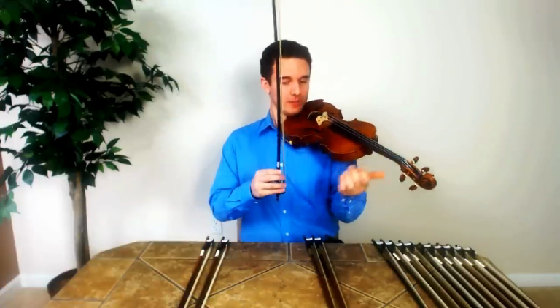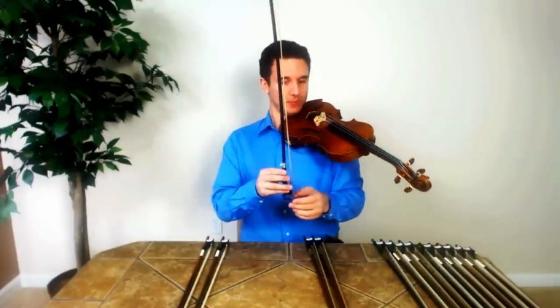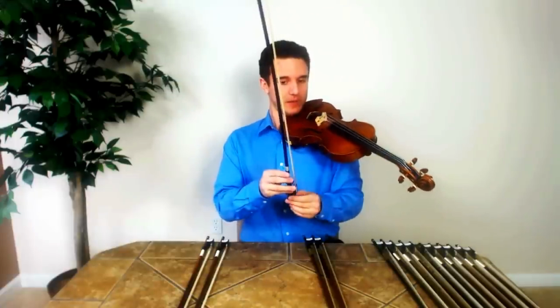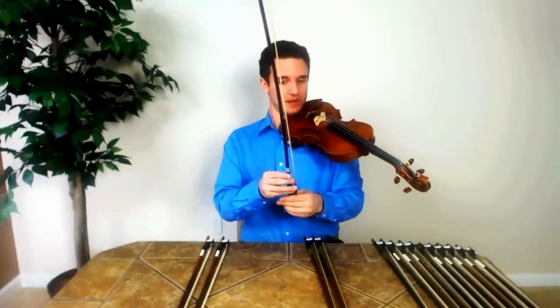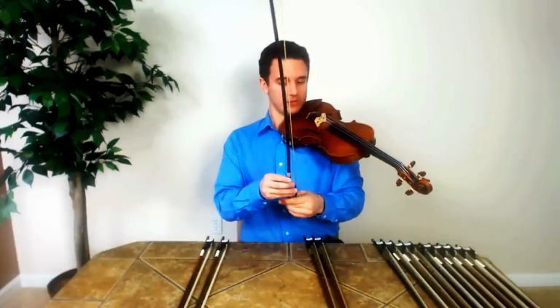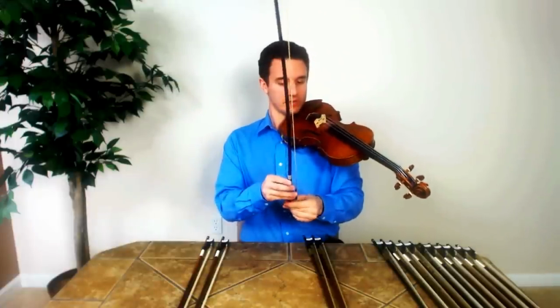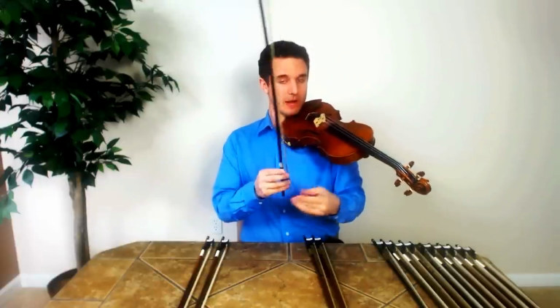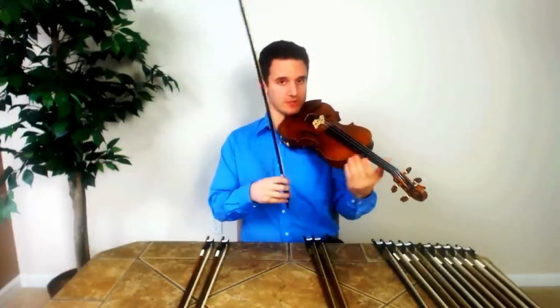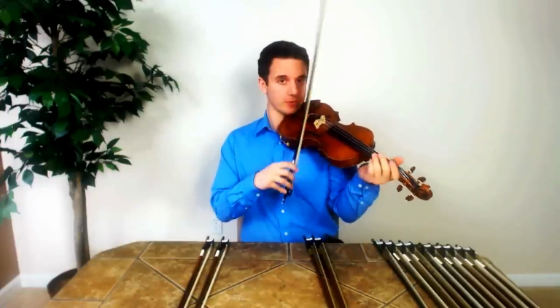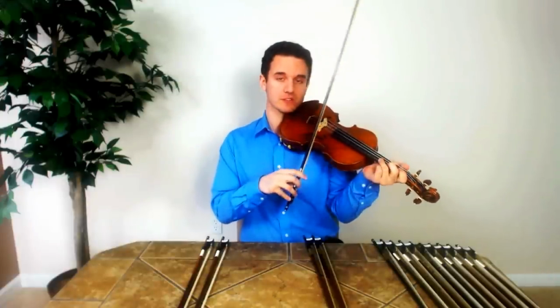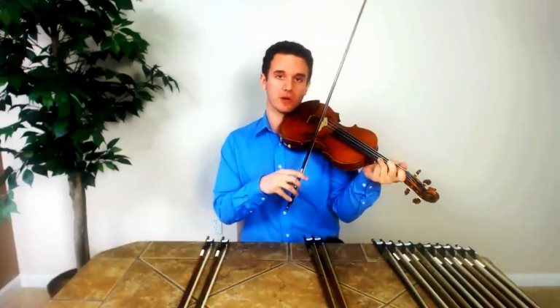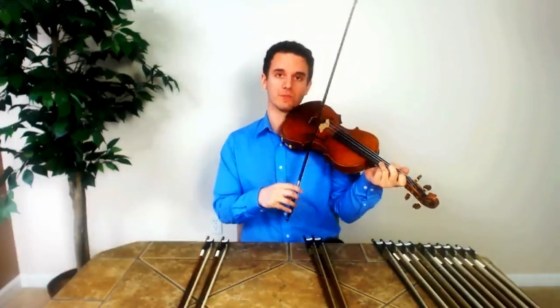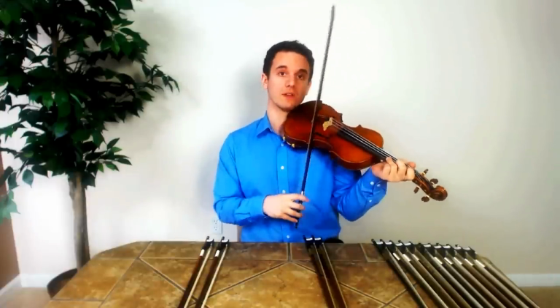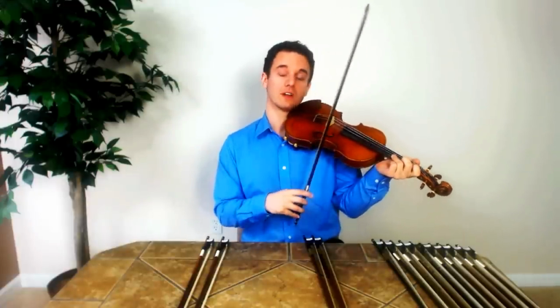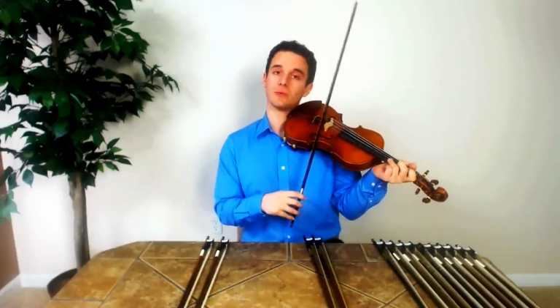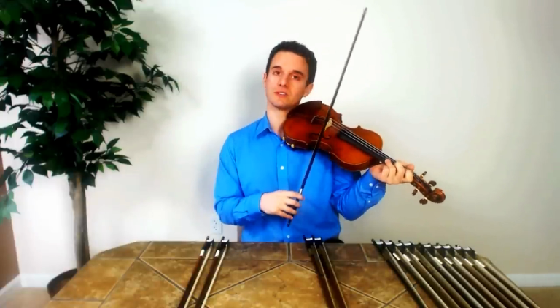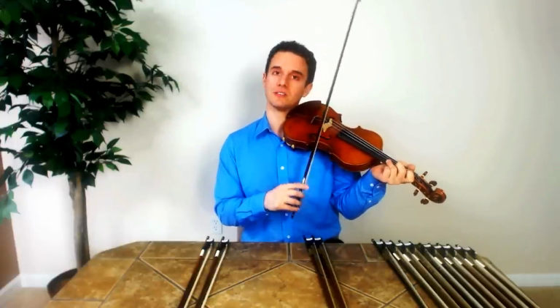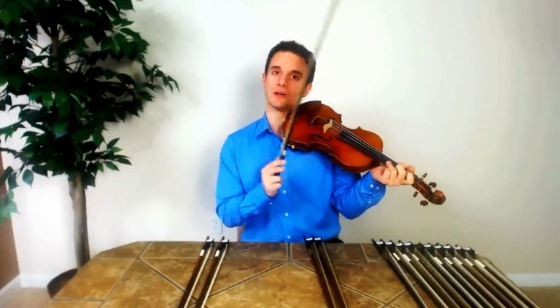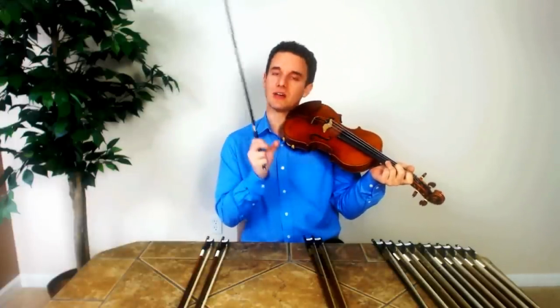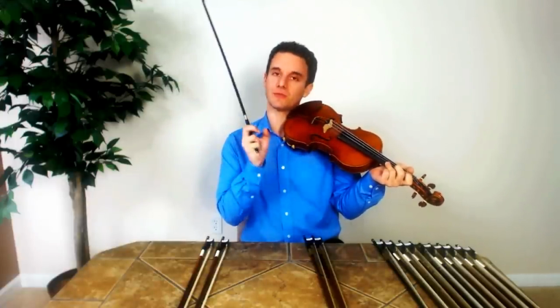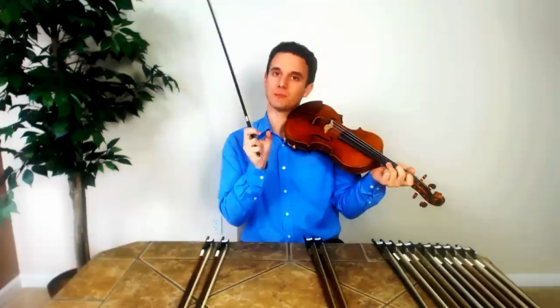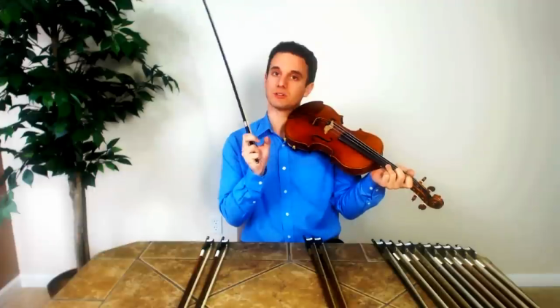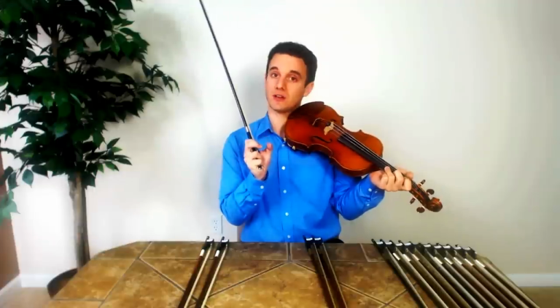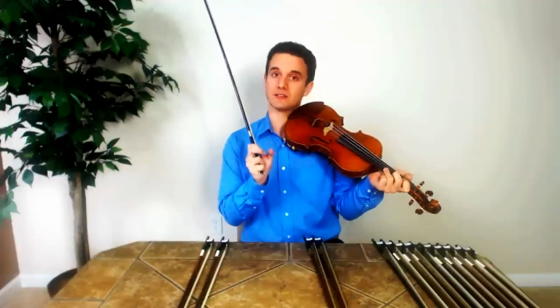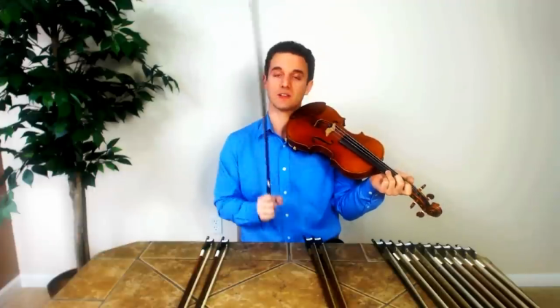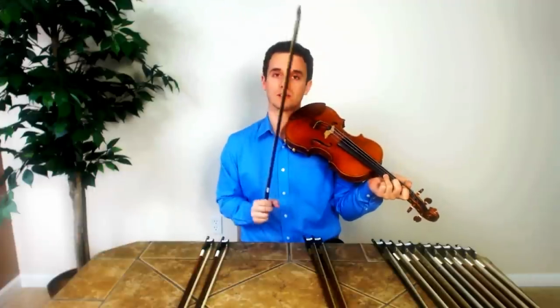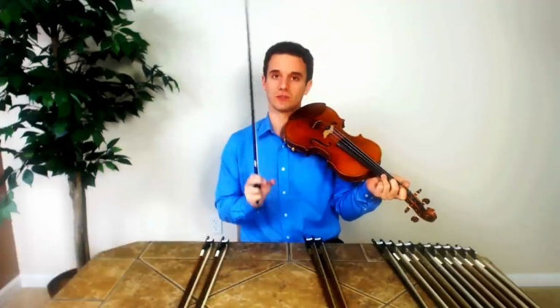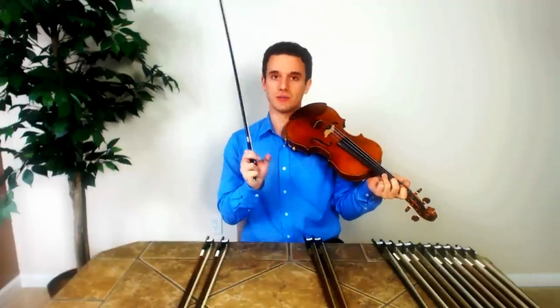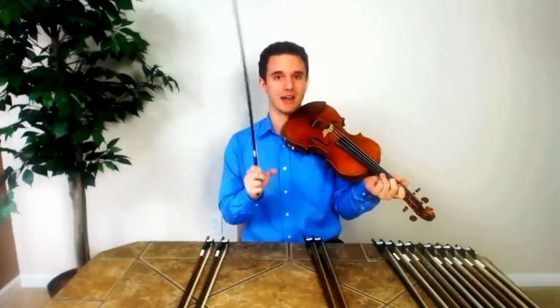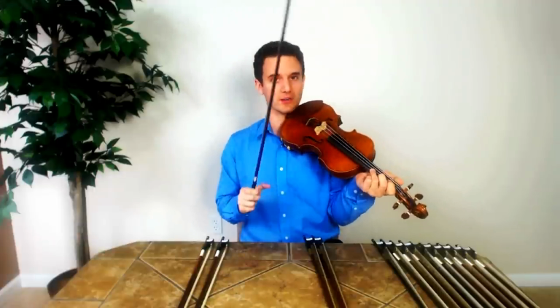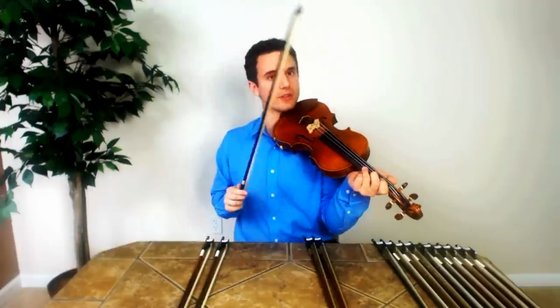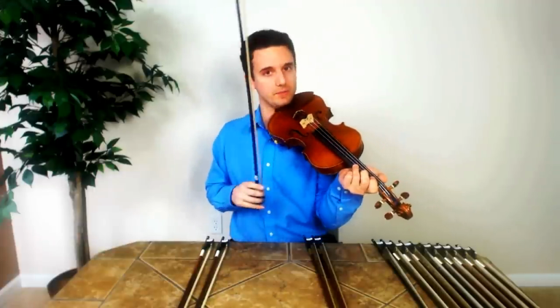I'm going to do some bouncing with this bow. You're going to be able to see how it's not really precise — it's hard to really be accurate with it.